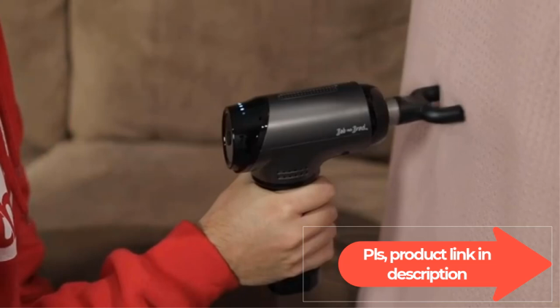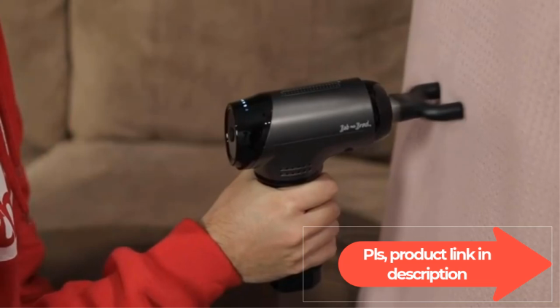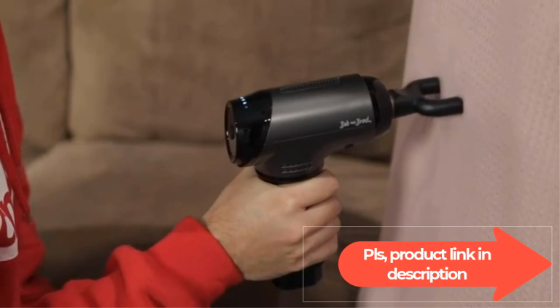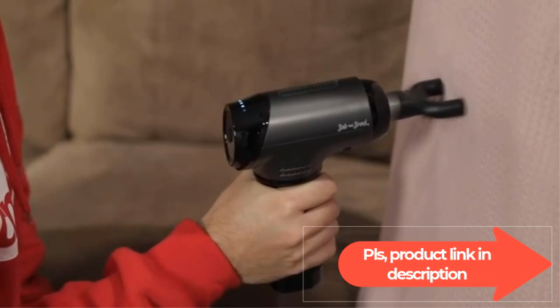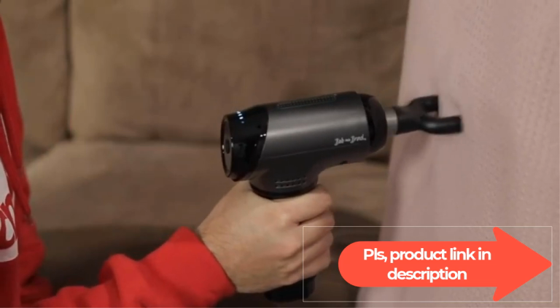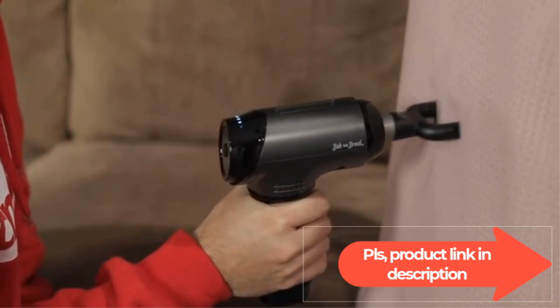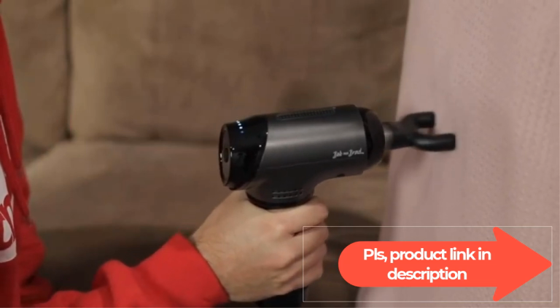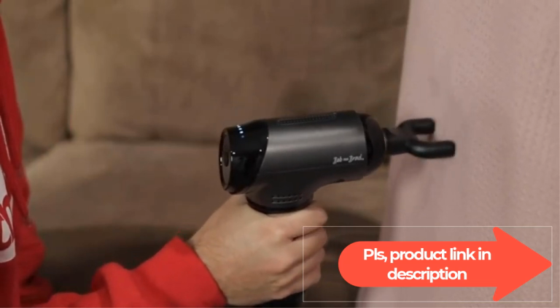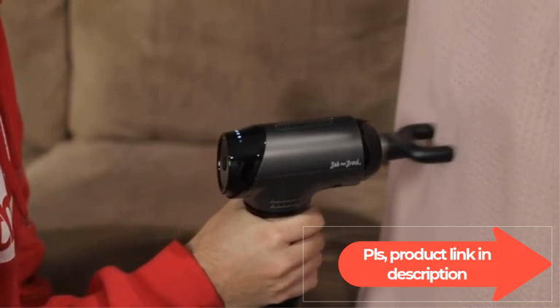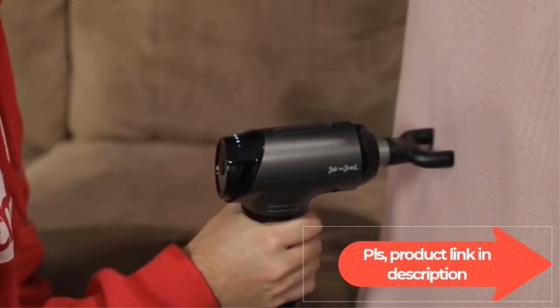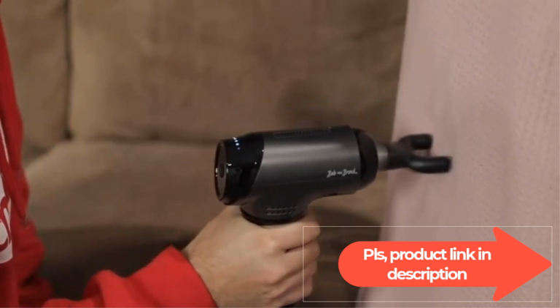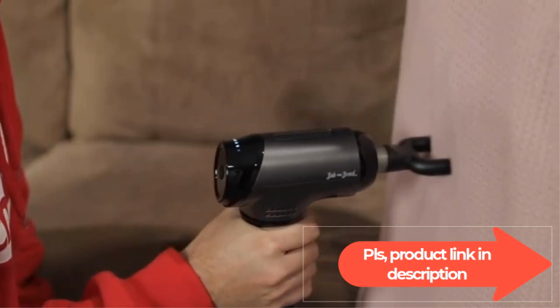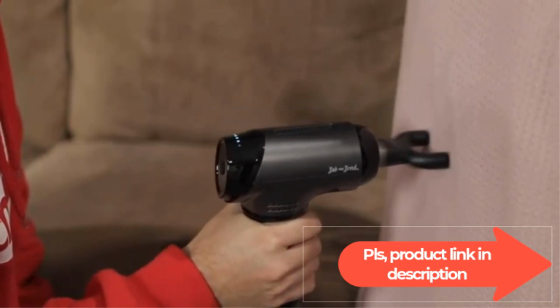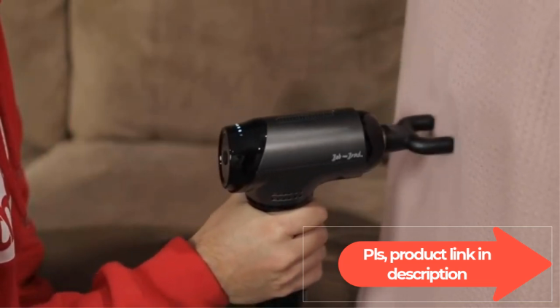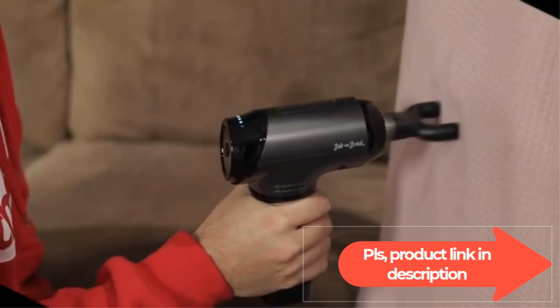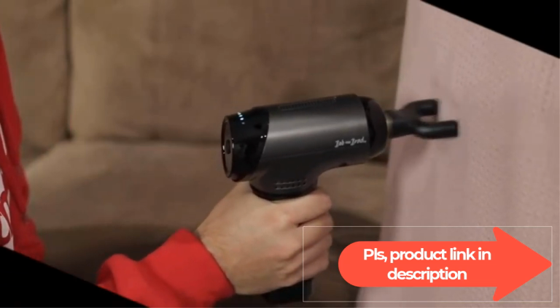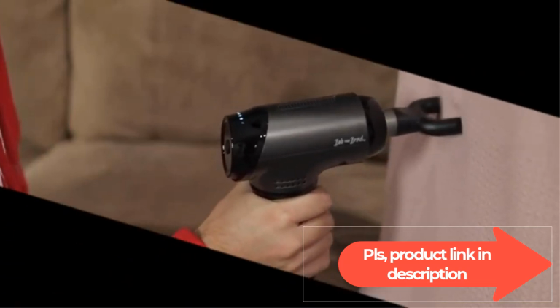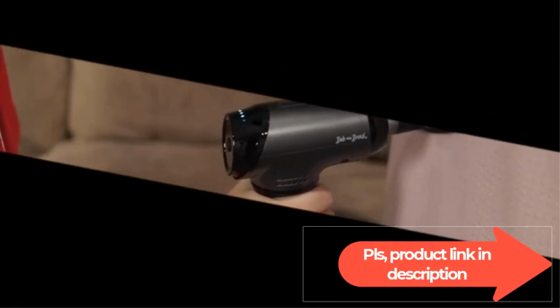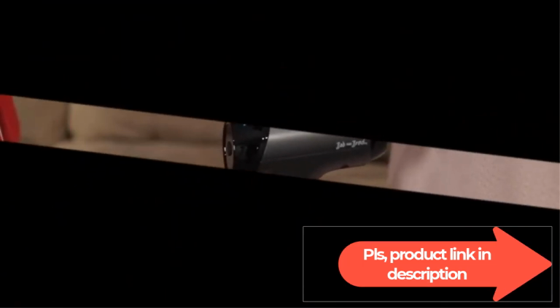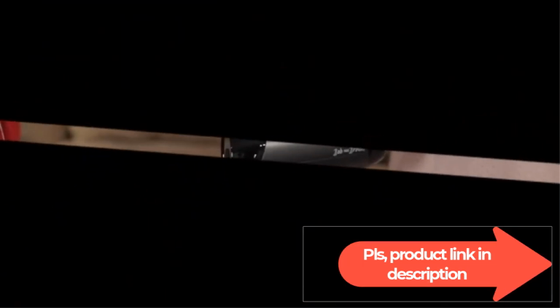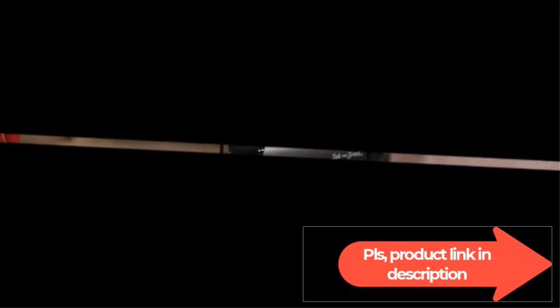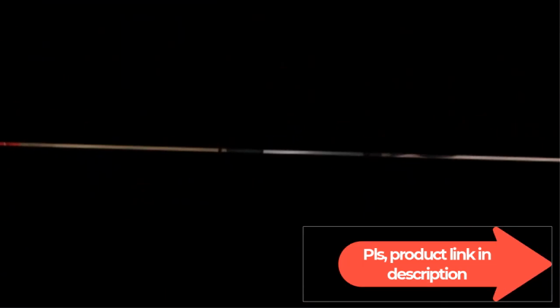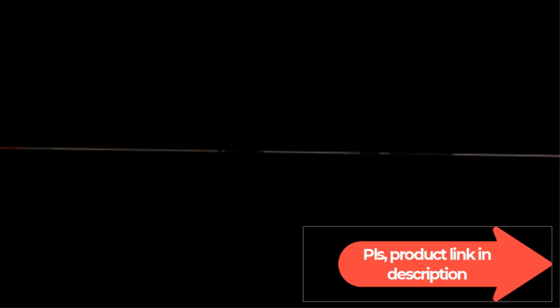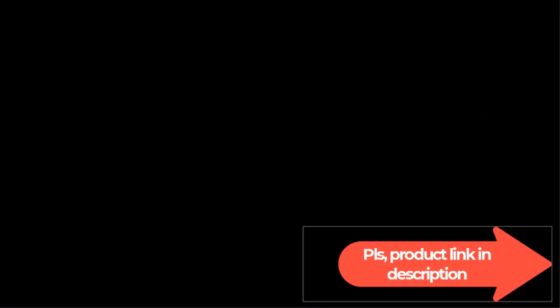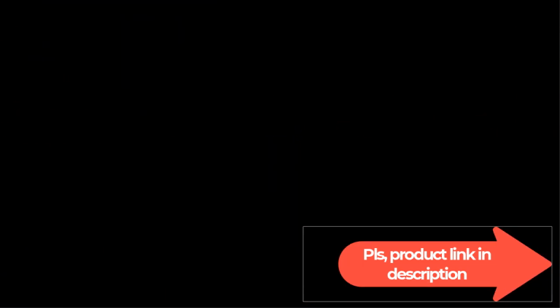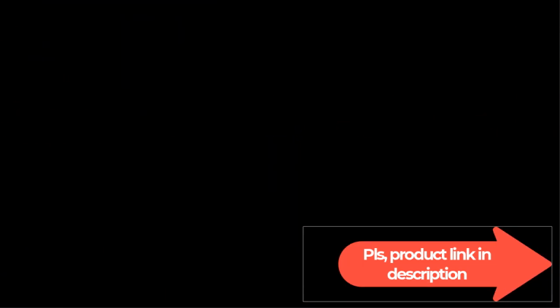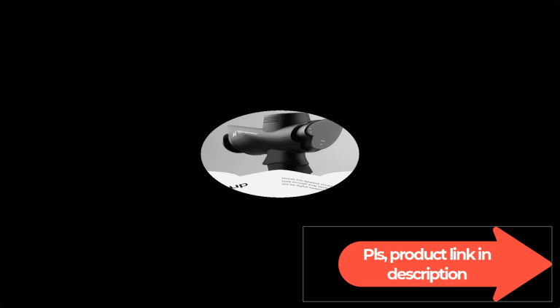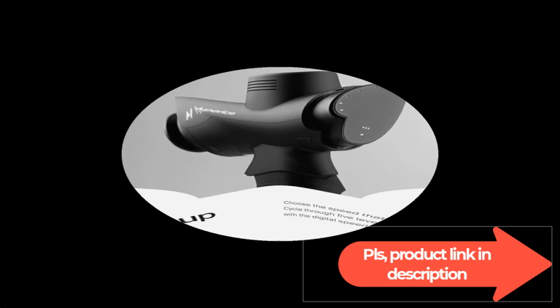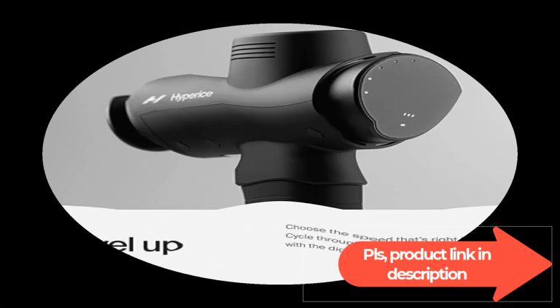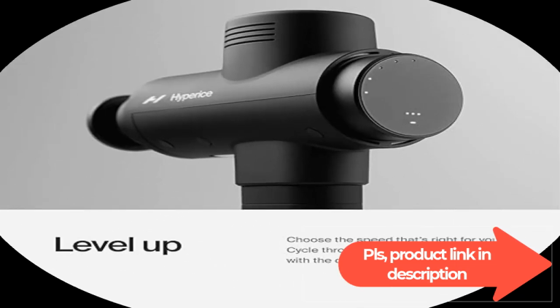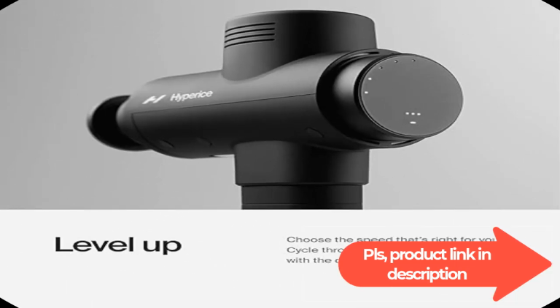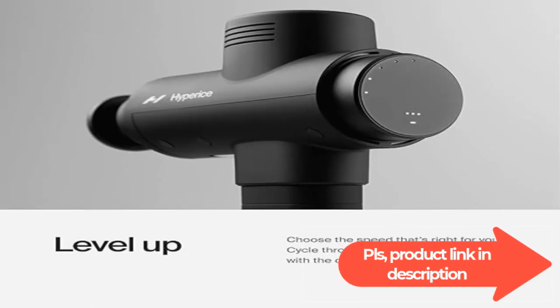The Hypervolt 2 Pro was named best massage gun overall. Source: The New Yorker magazine online, March 18th, 2024.